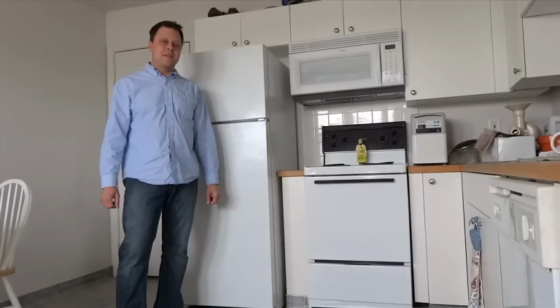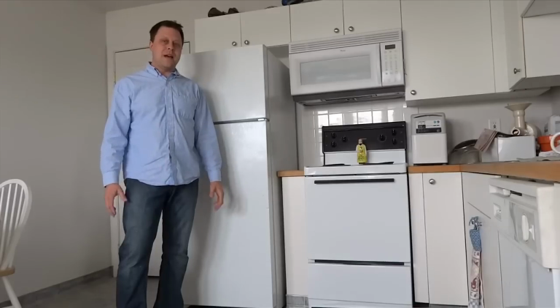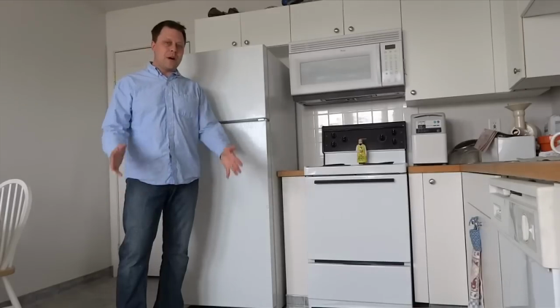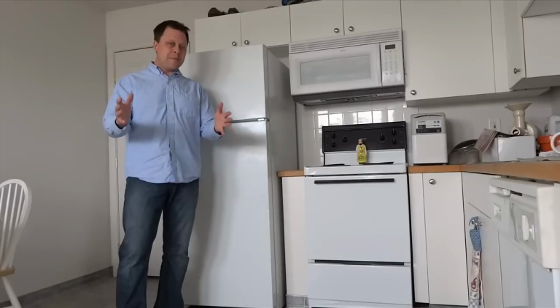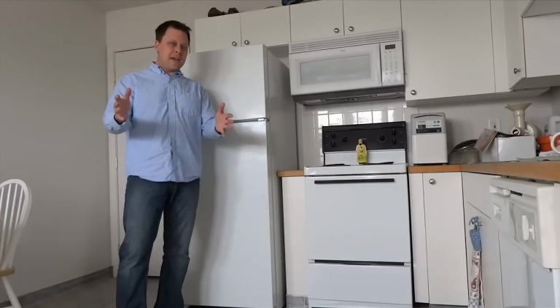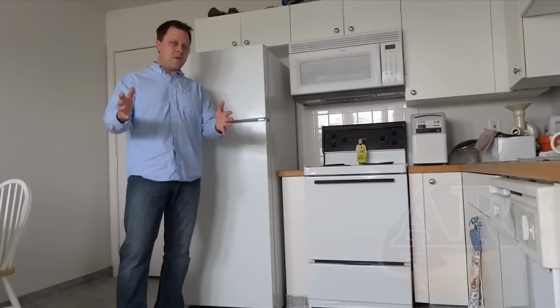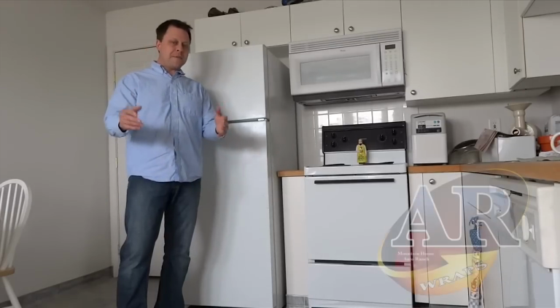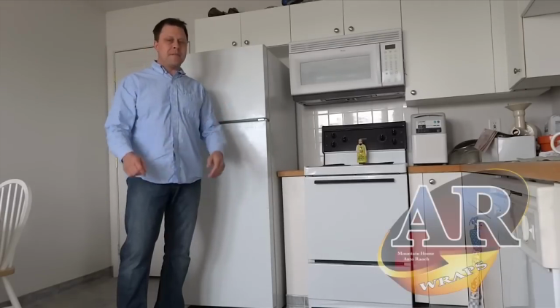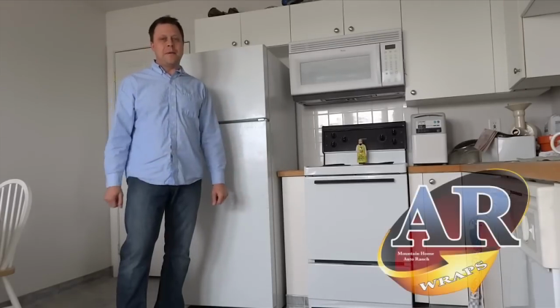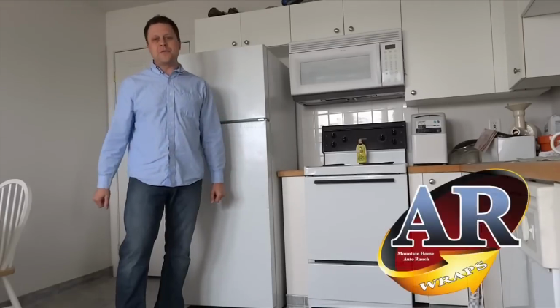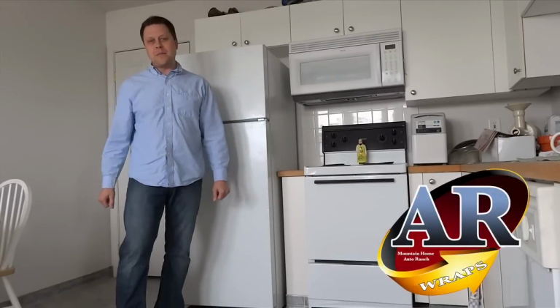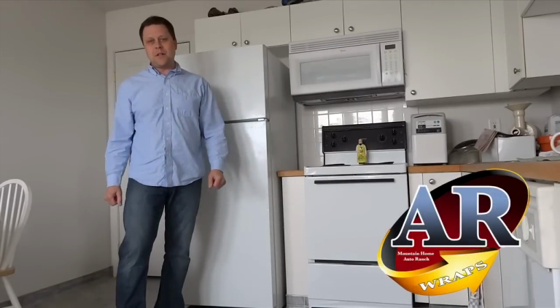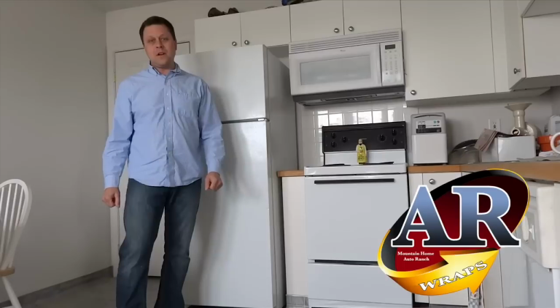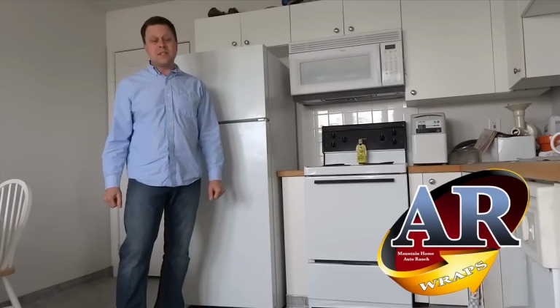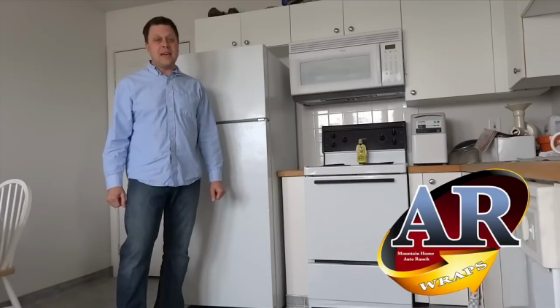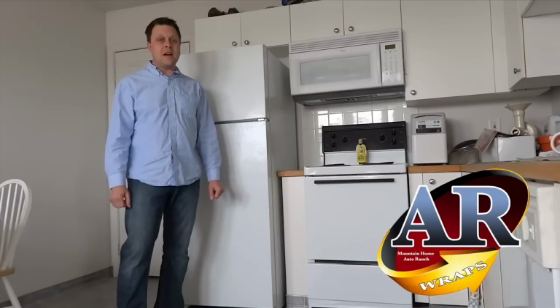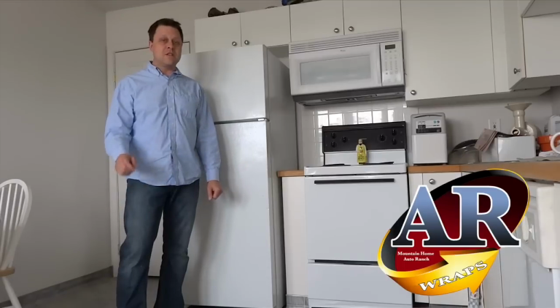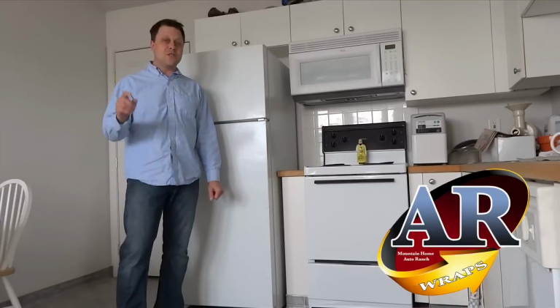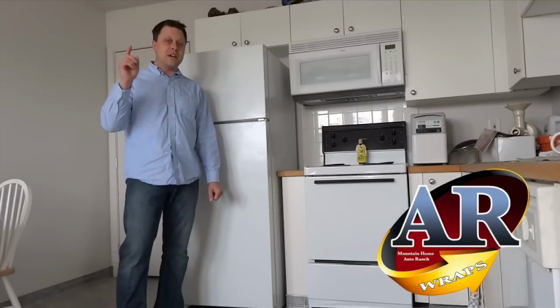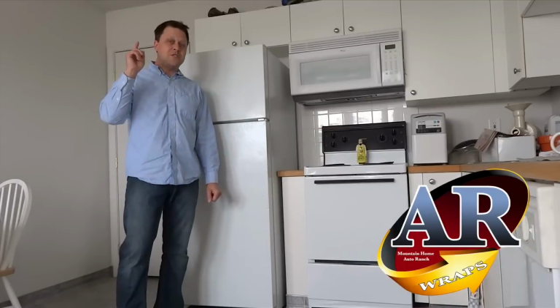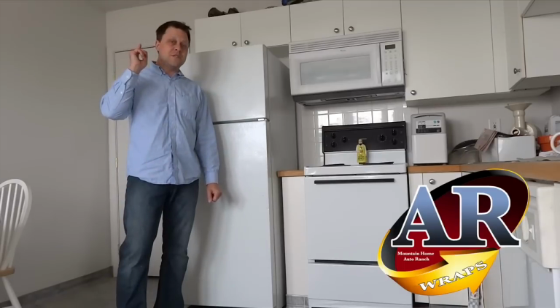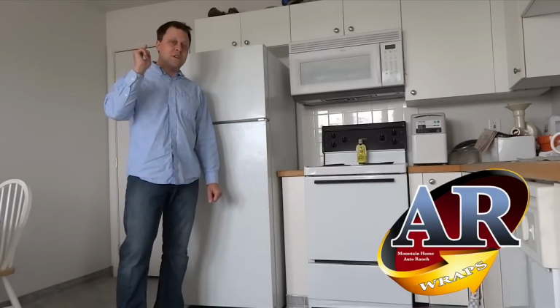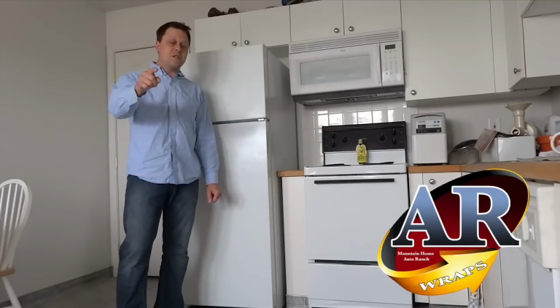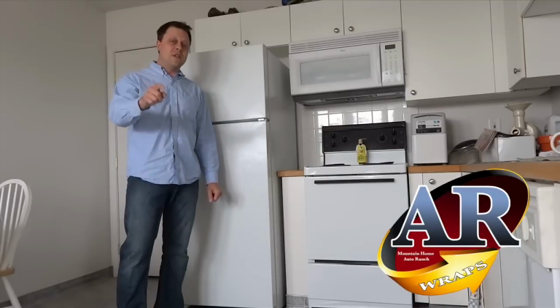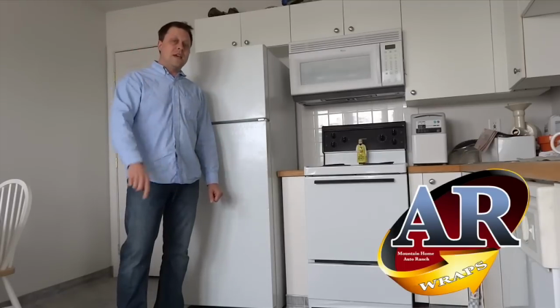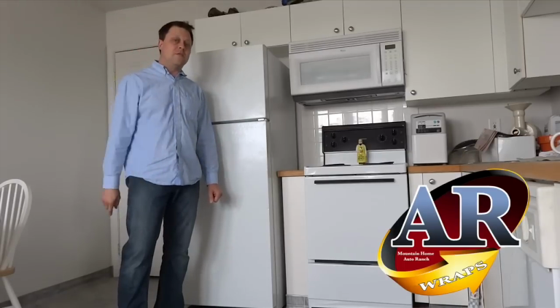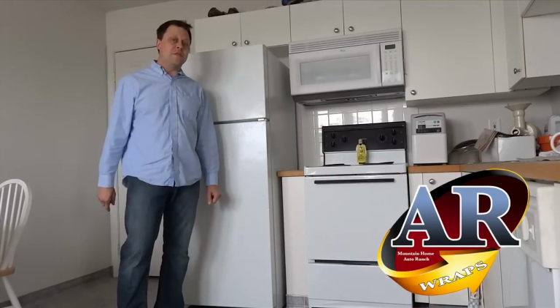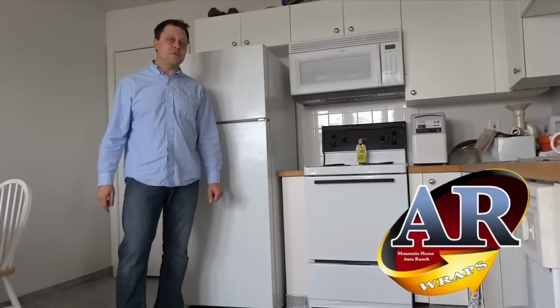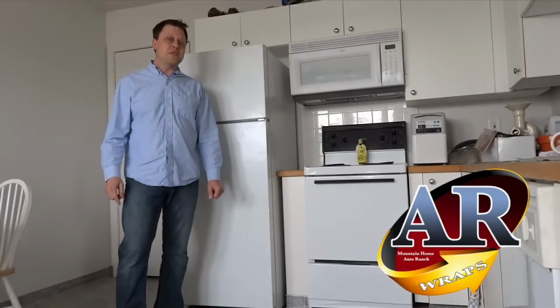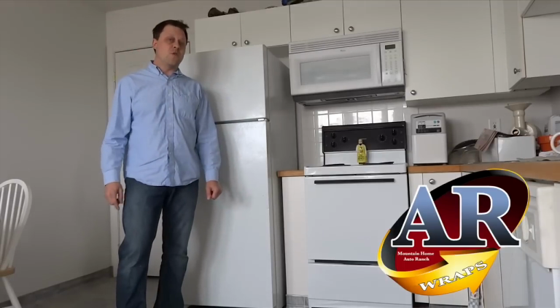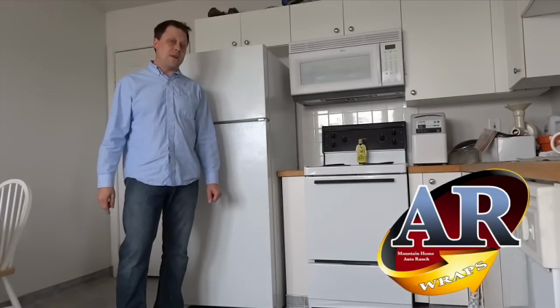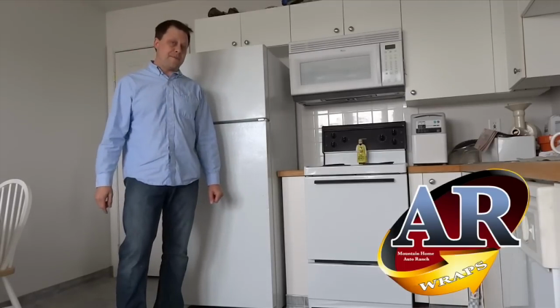Hi, welcome to AR Wraps. My name is Randy Miller and today I'm going to show you how to install a refrigerator door wrap.